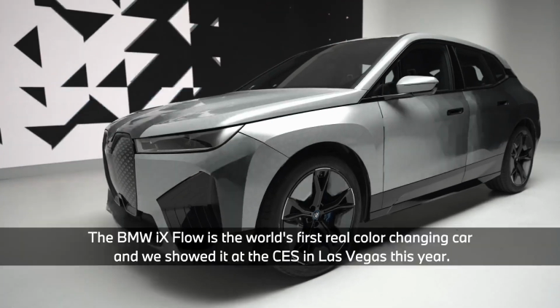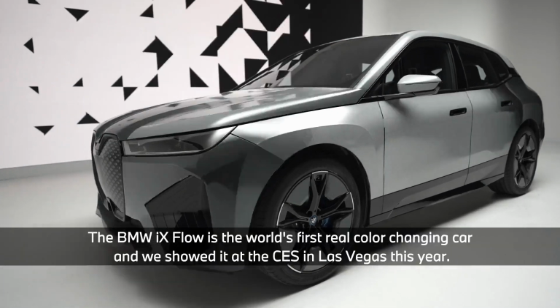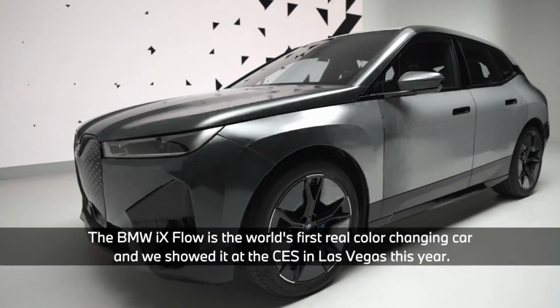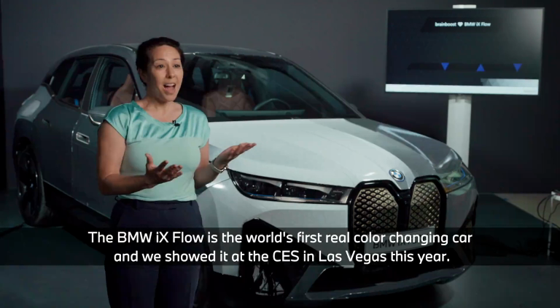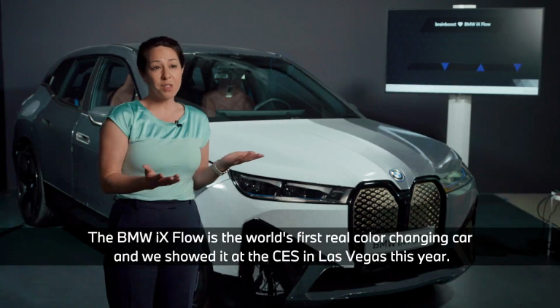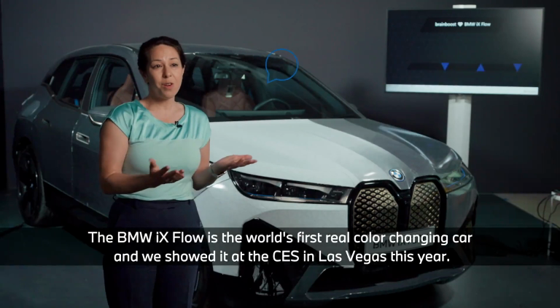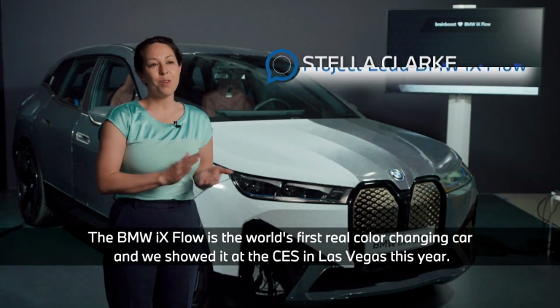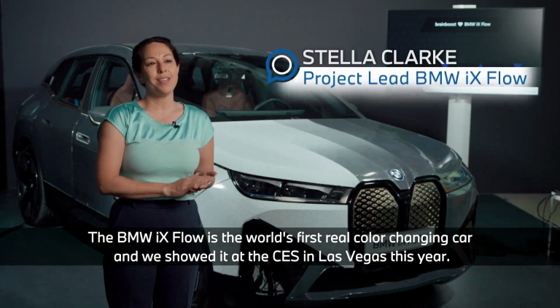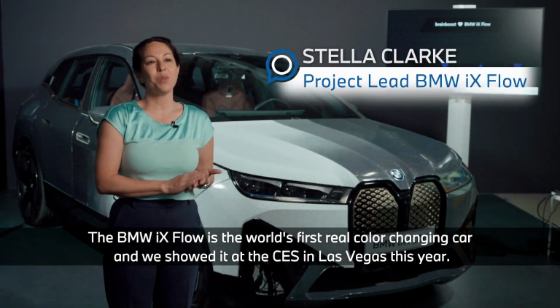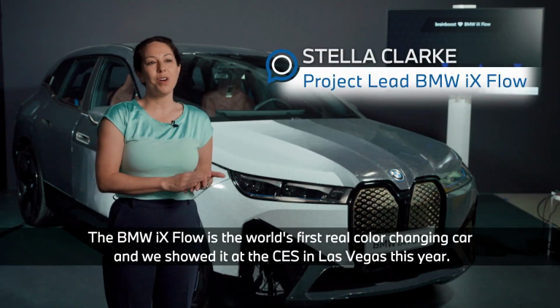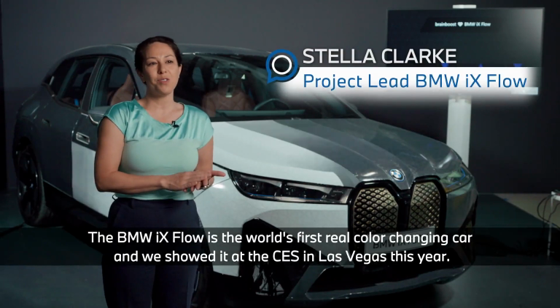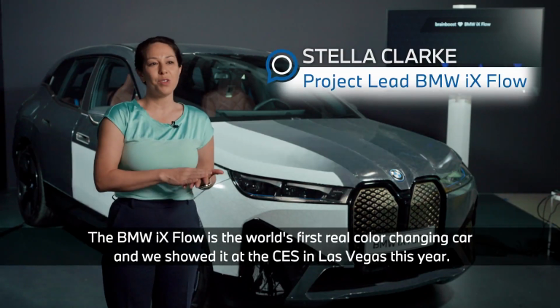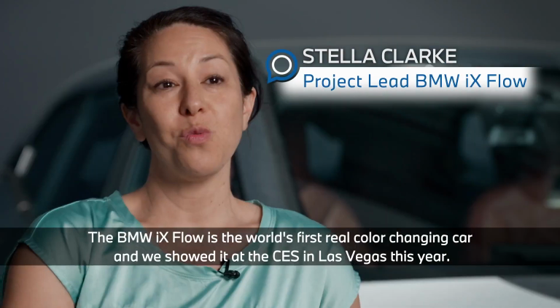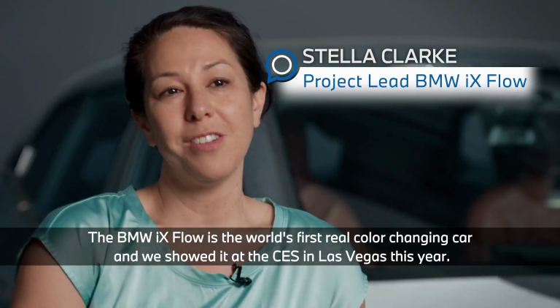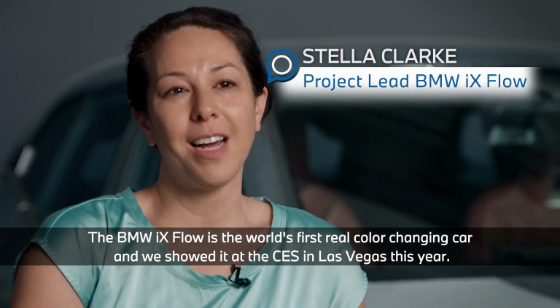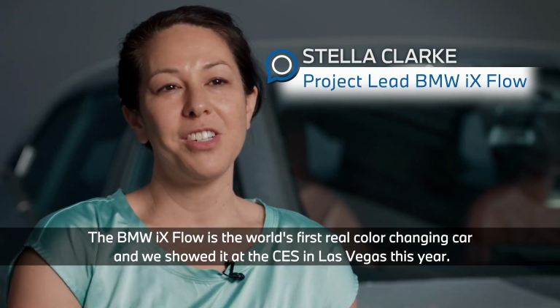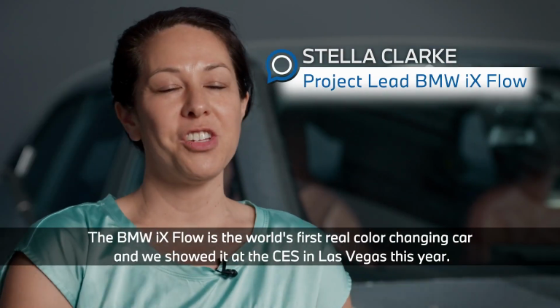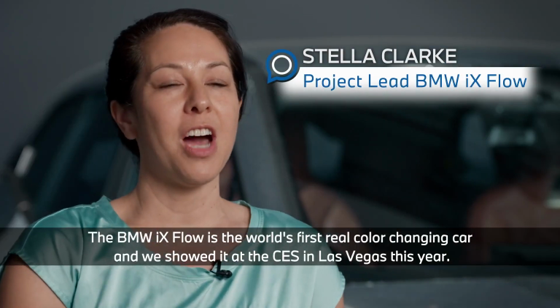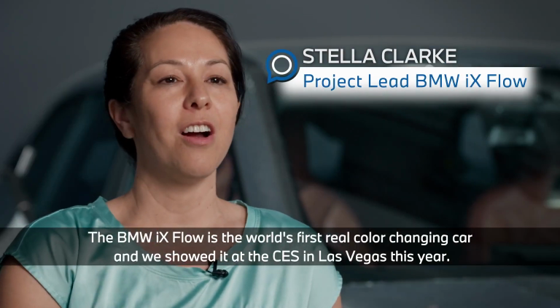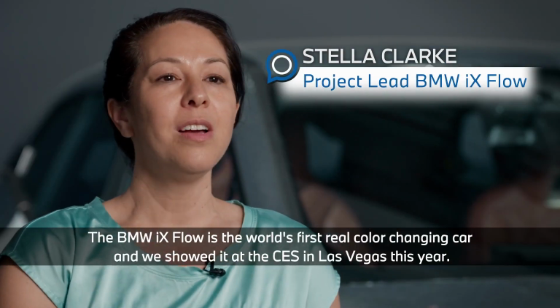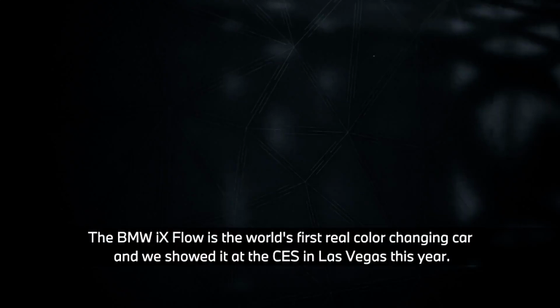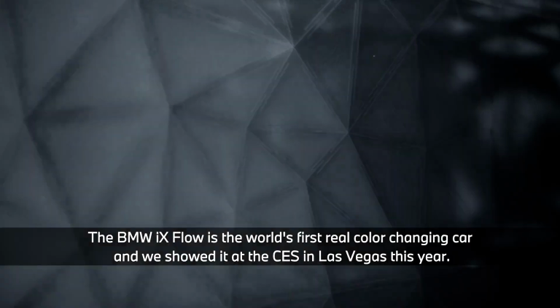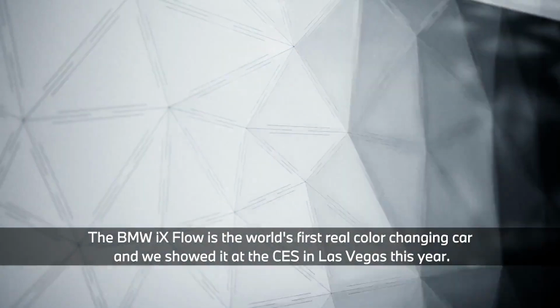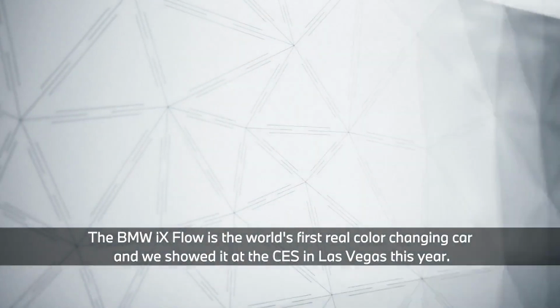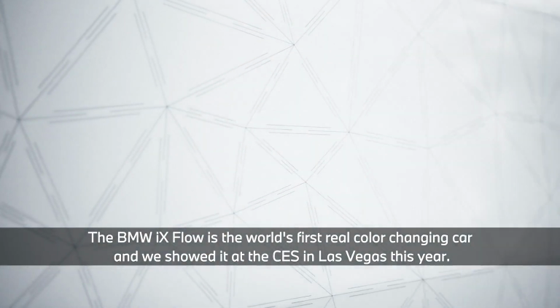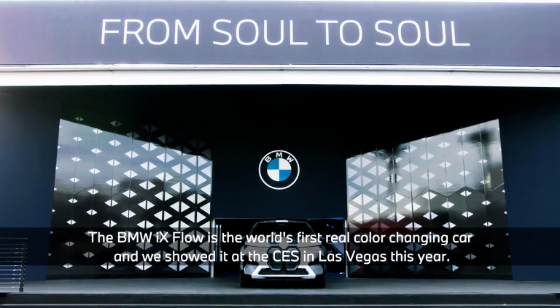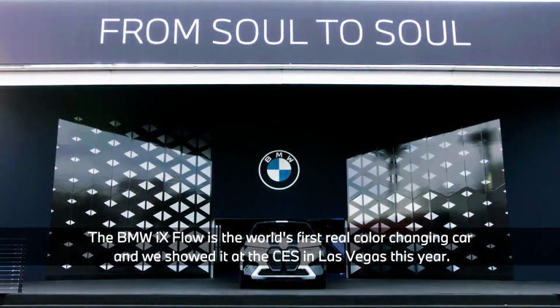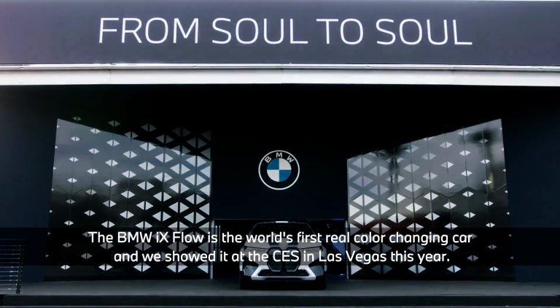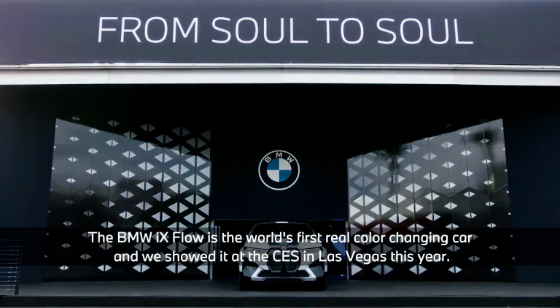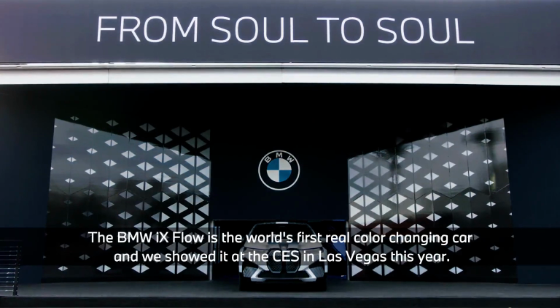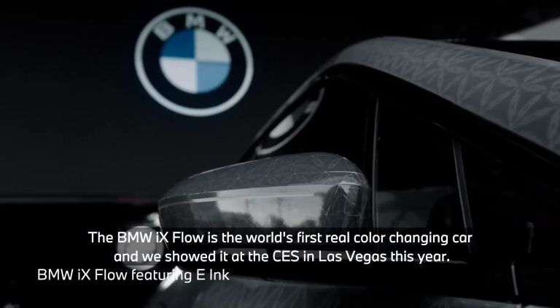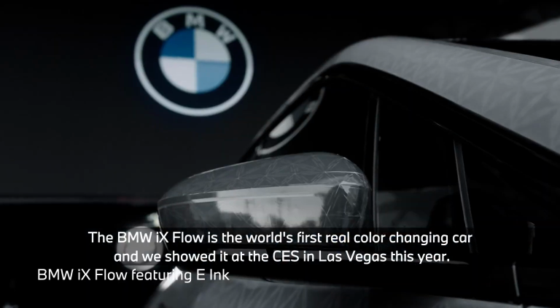The iX Flow is the world's first real colour-changing car and we showed it at the CES in Las Vegas this year.